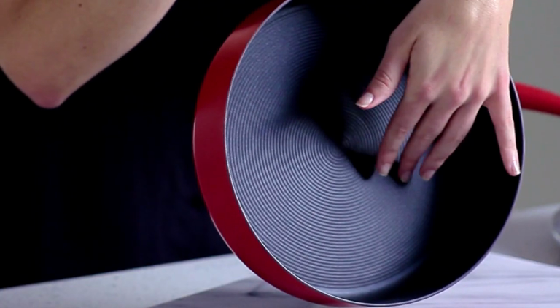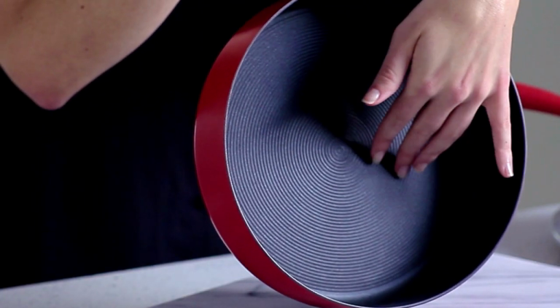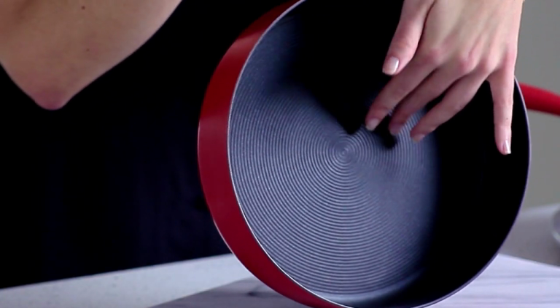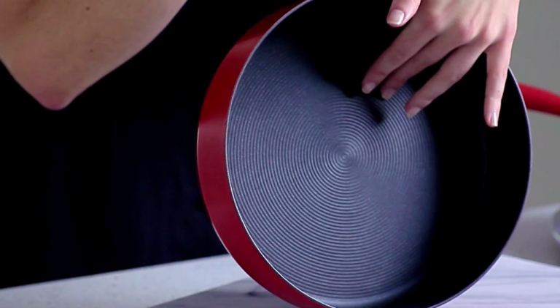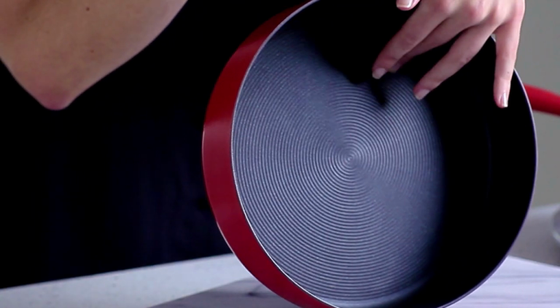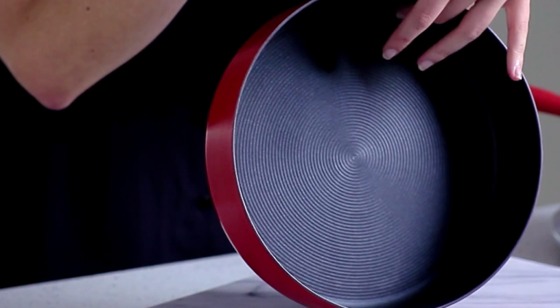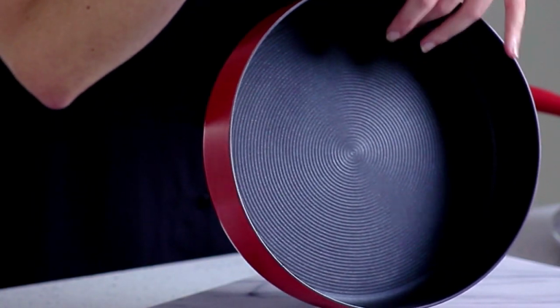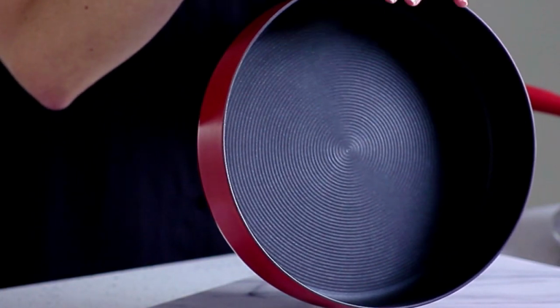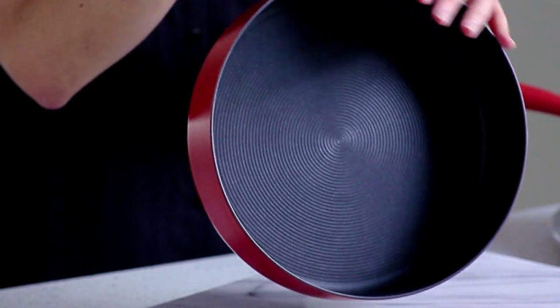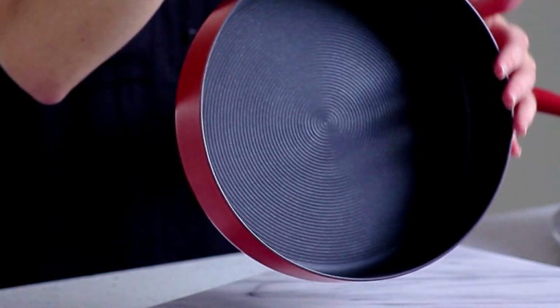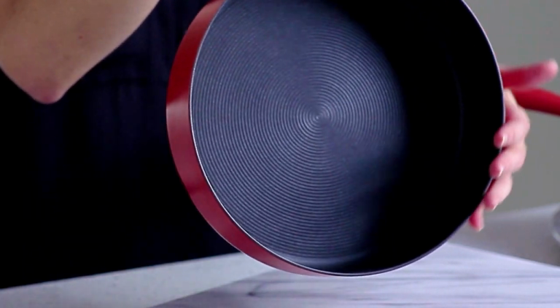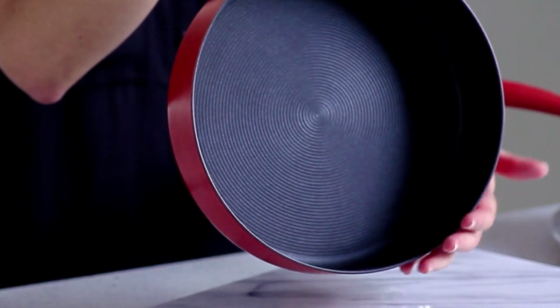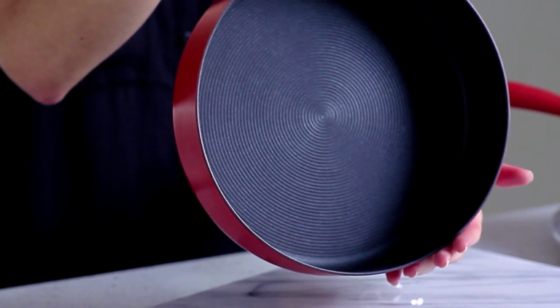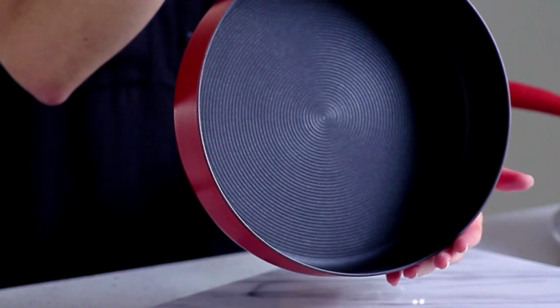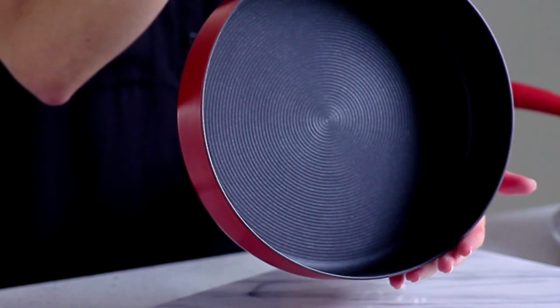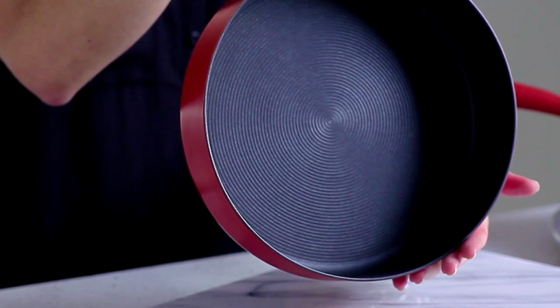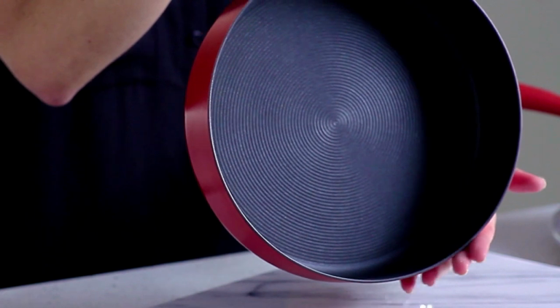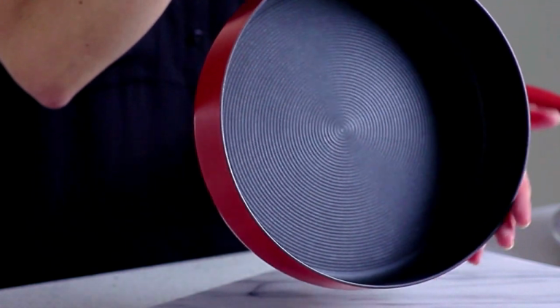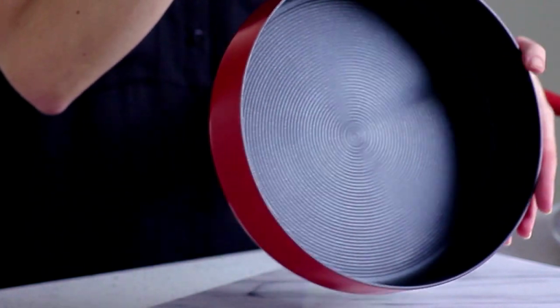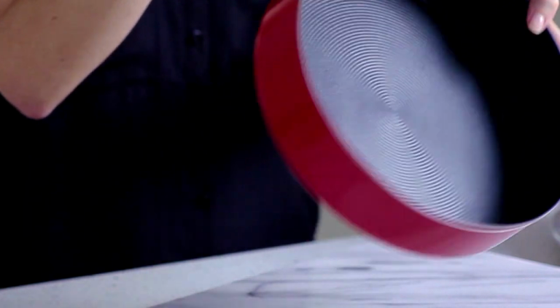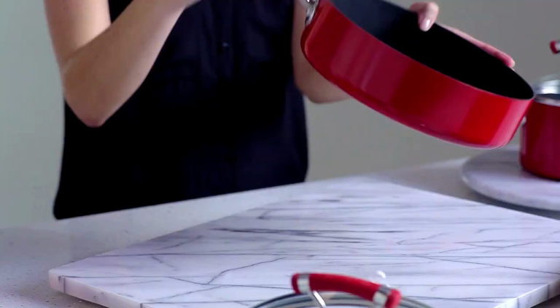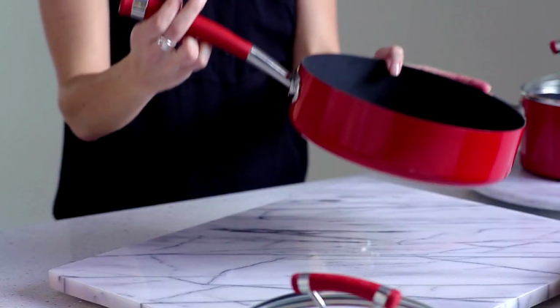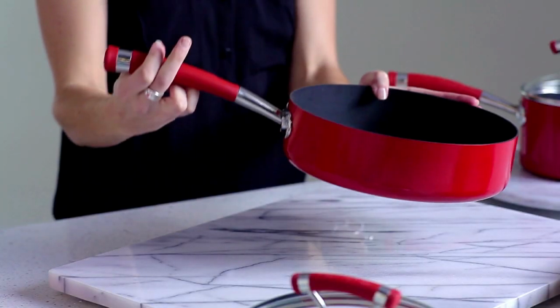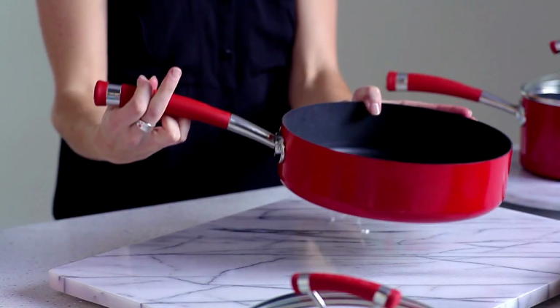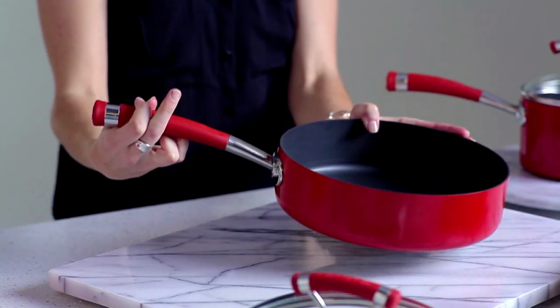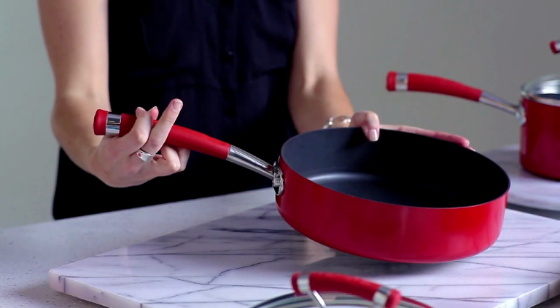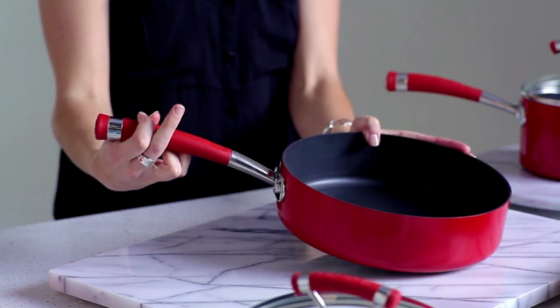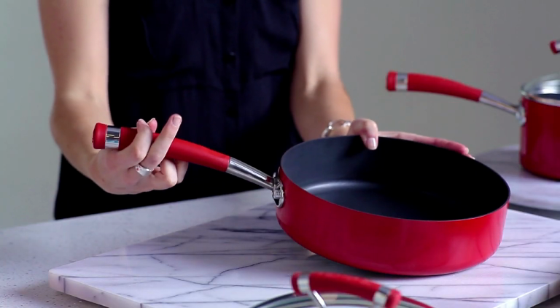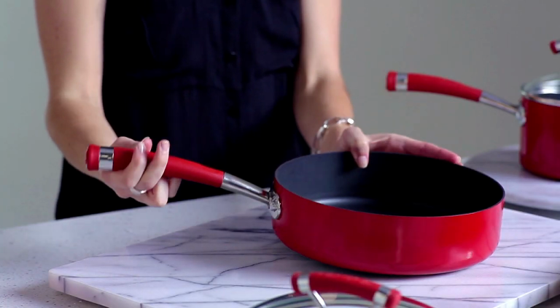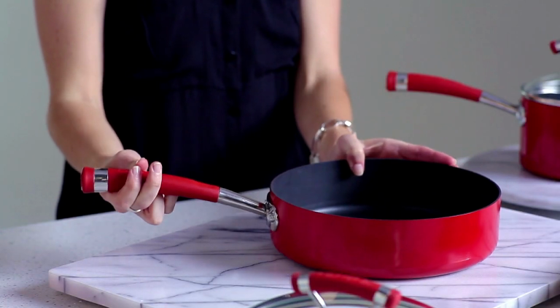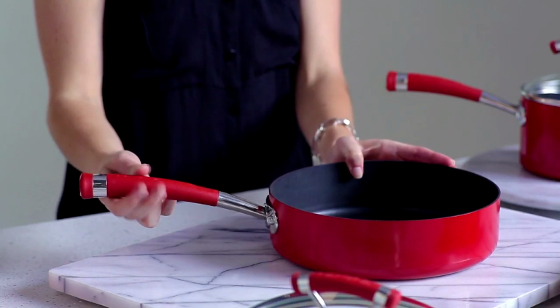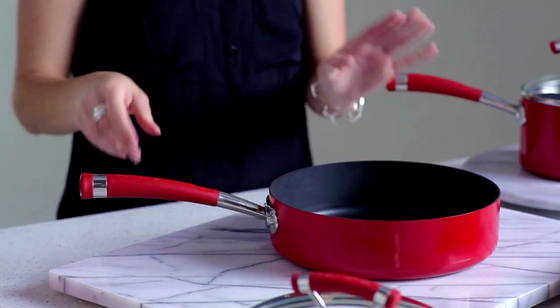Food release is so good, no added oils or fats are needed to grease the pan, providing a healthy cooking solution that helps cut calories.